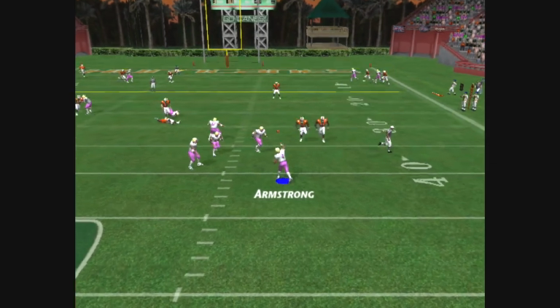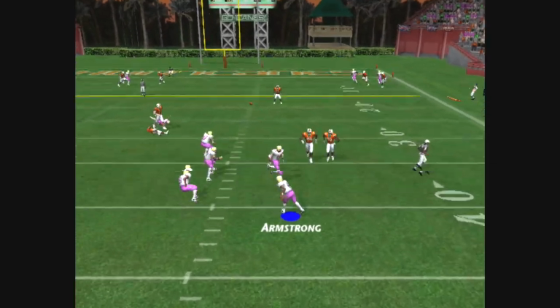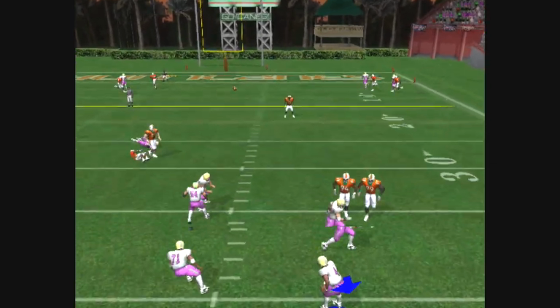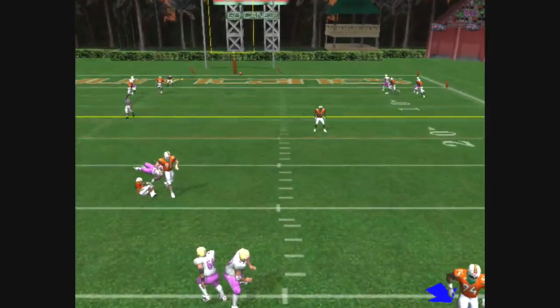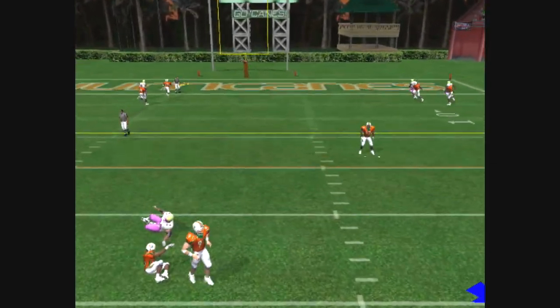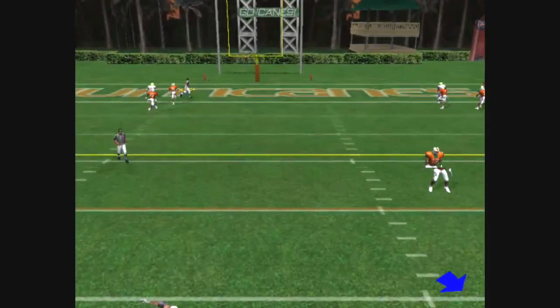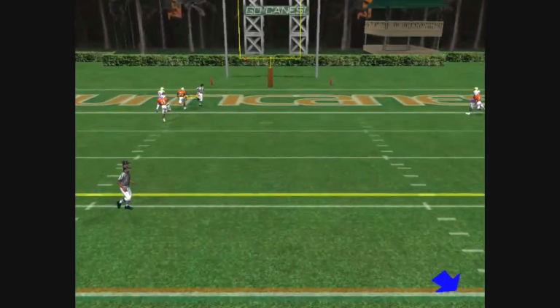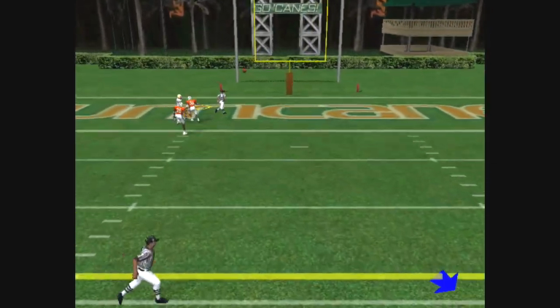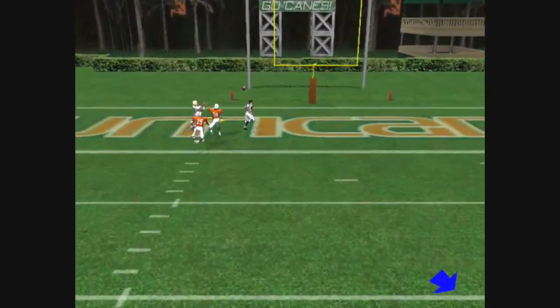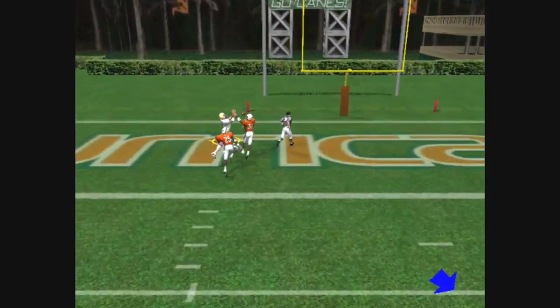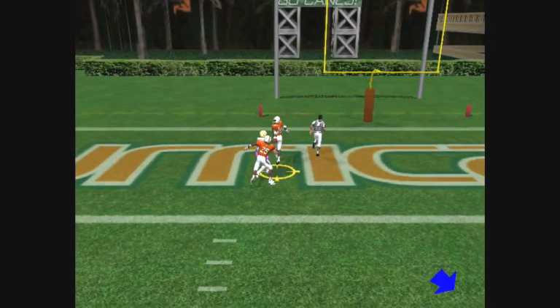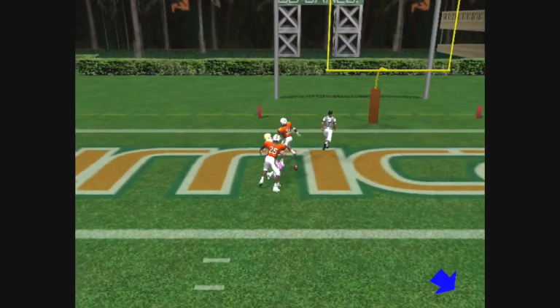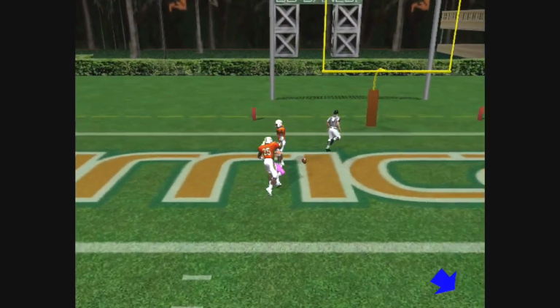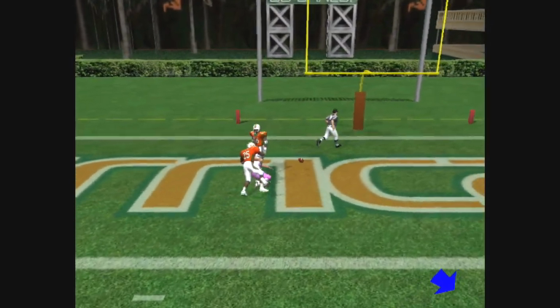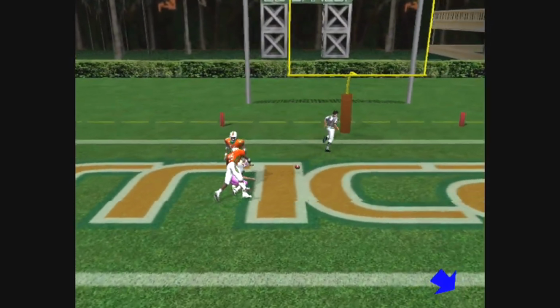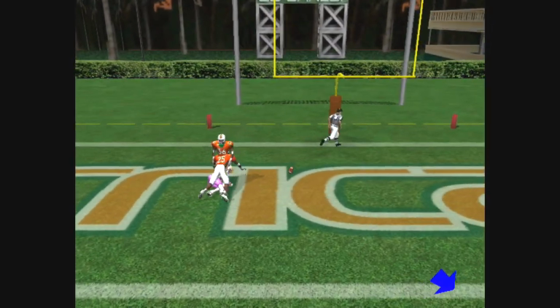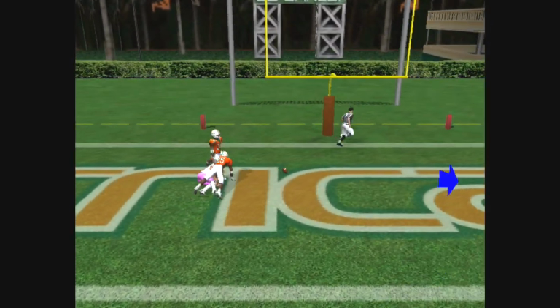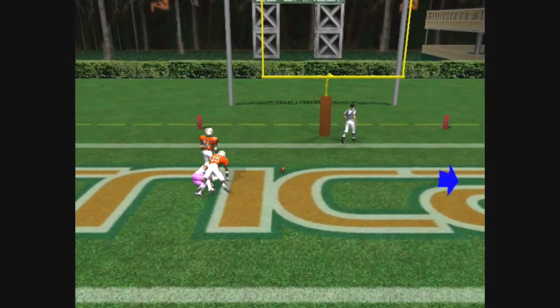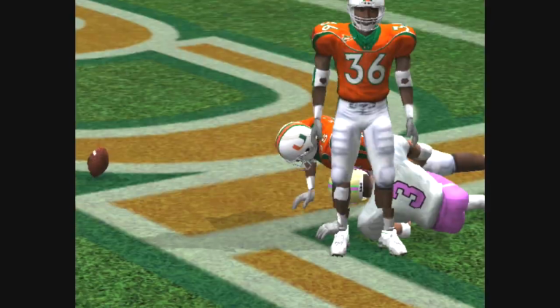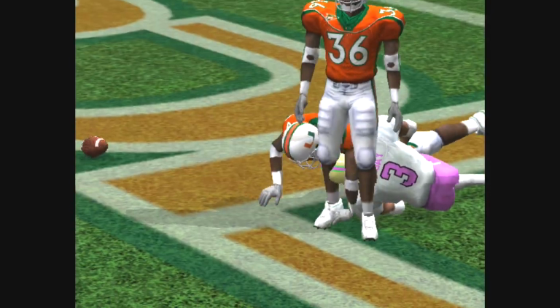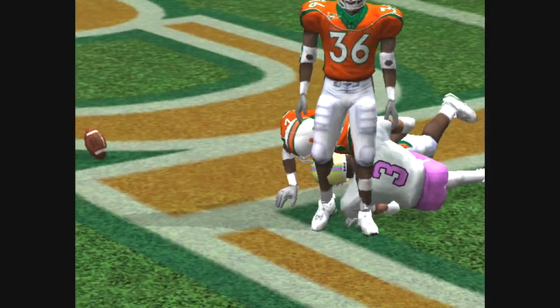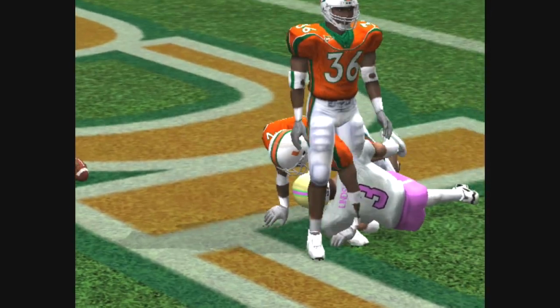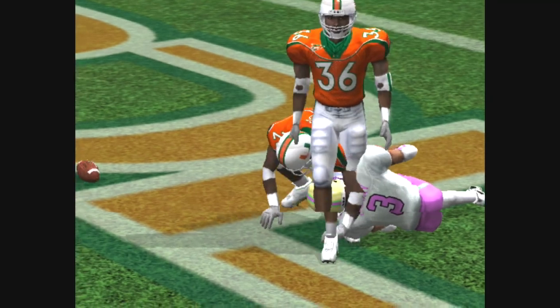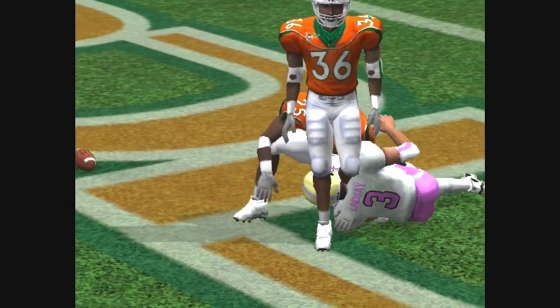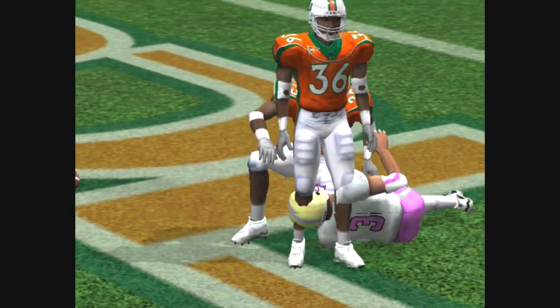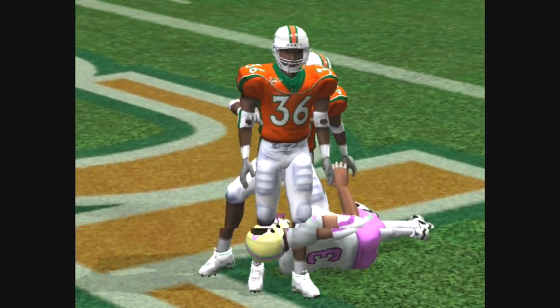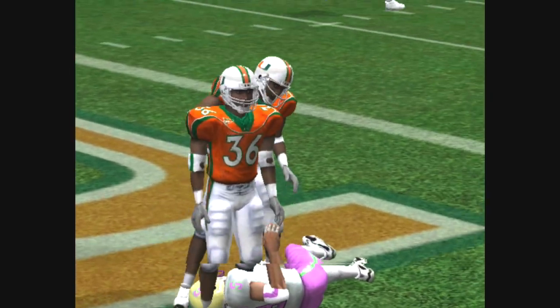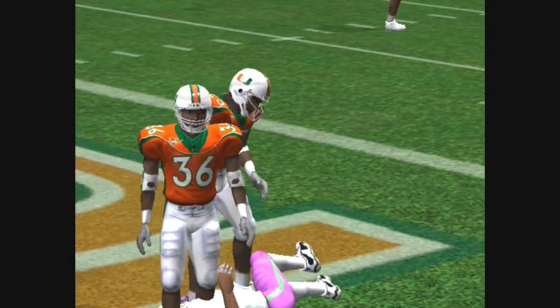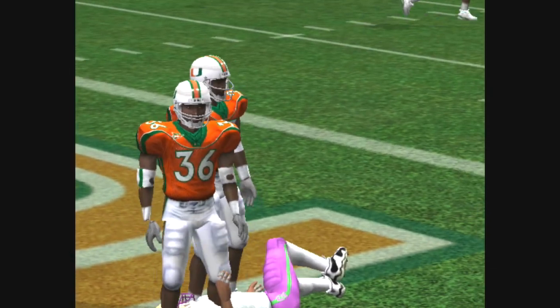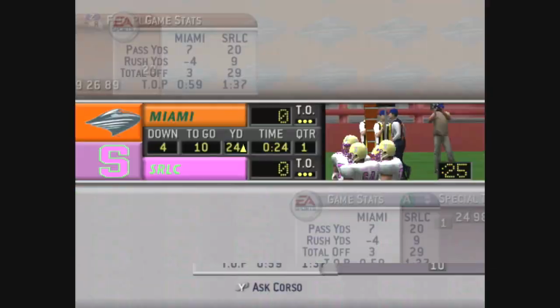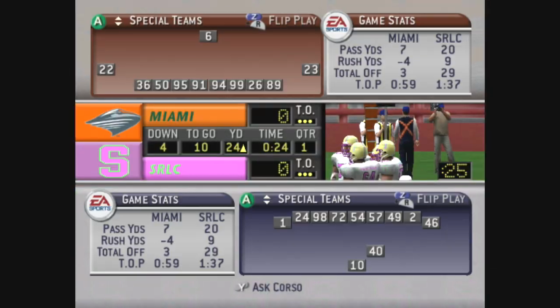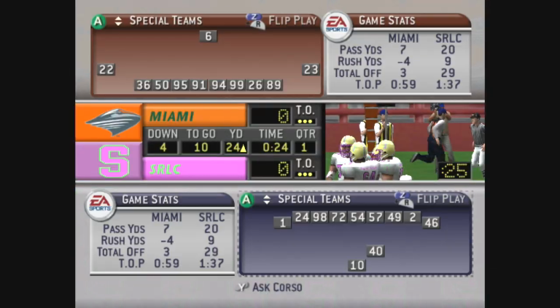Going deep, batted away, and the safety got a hand on it that time.